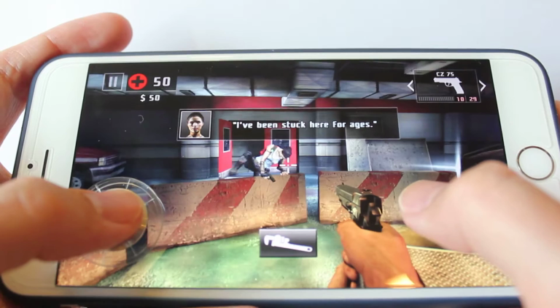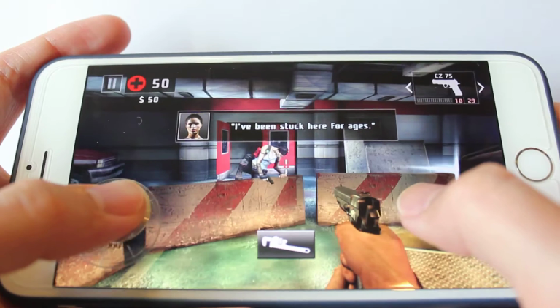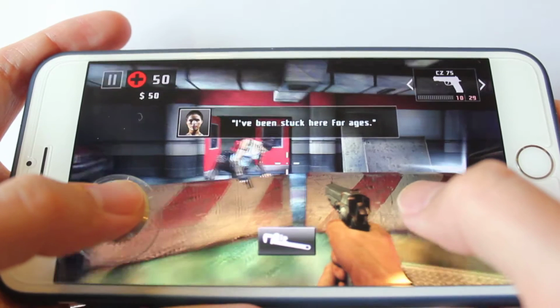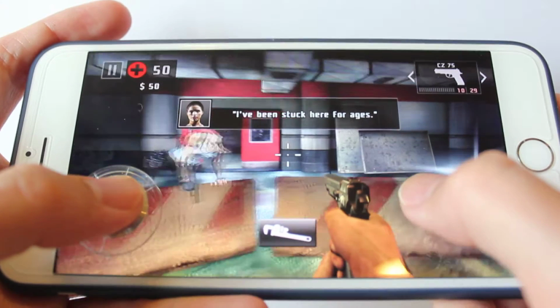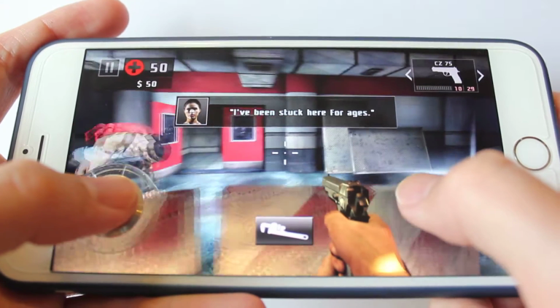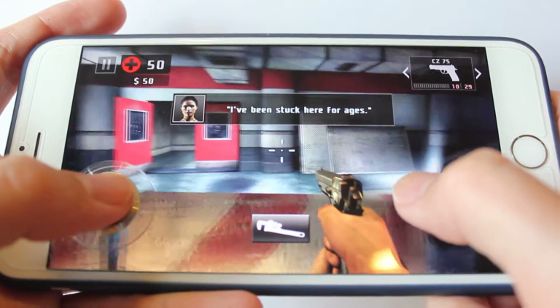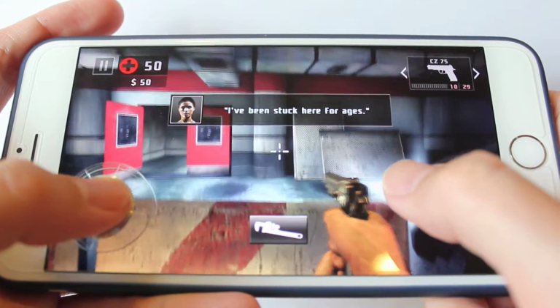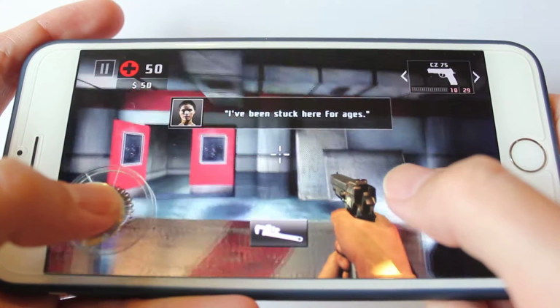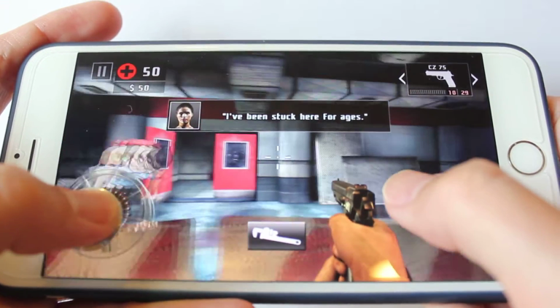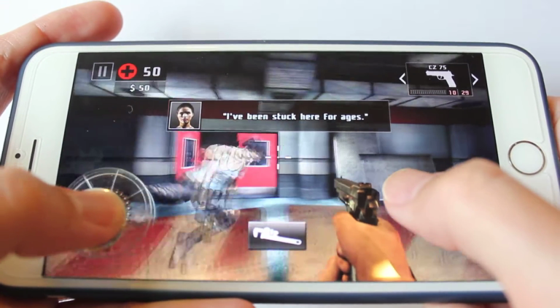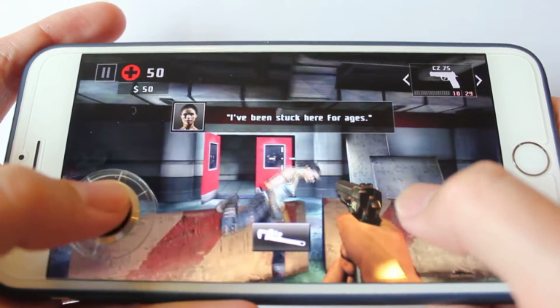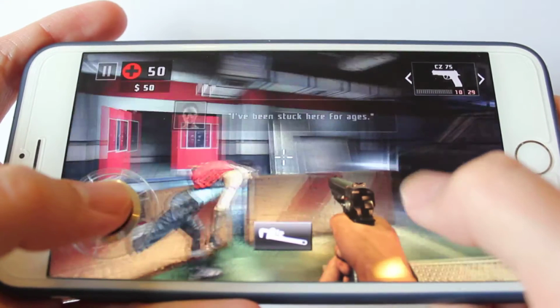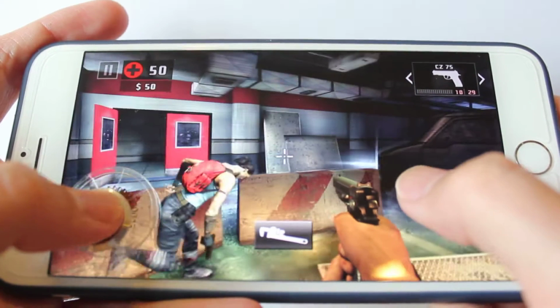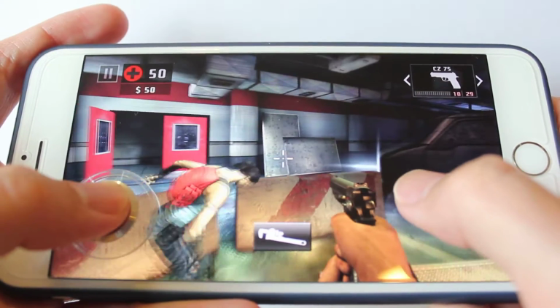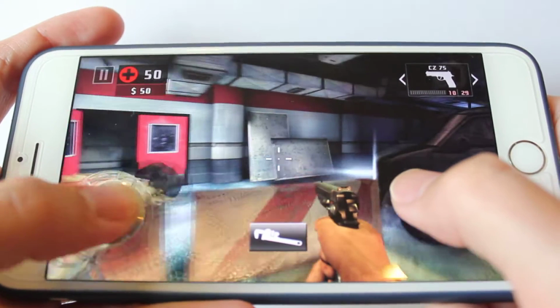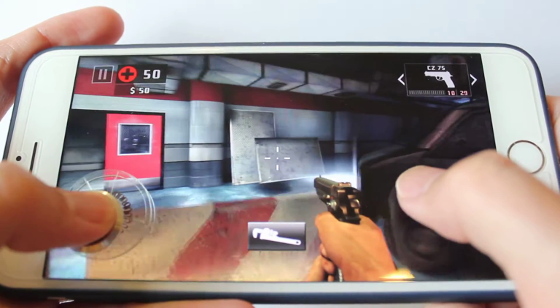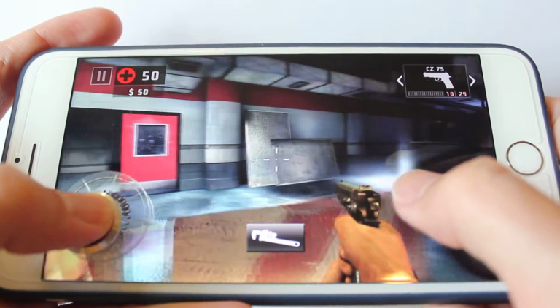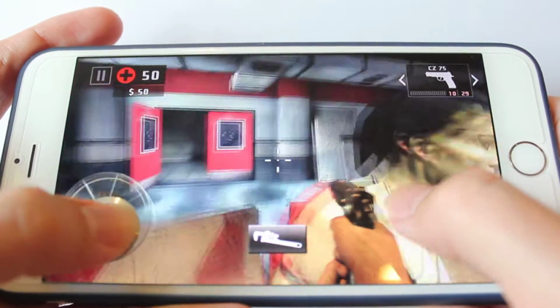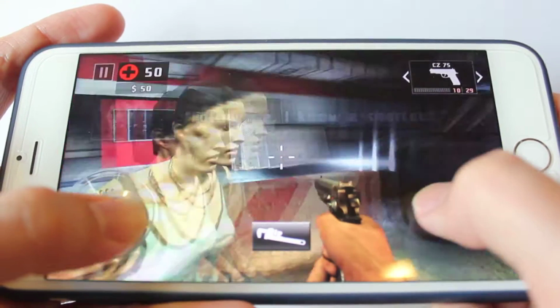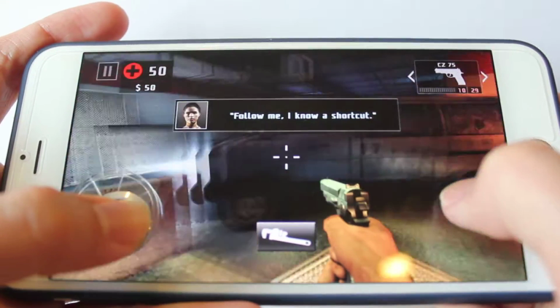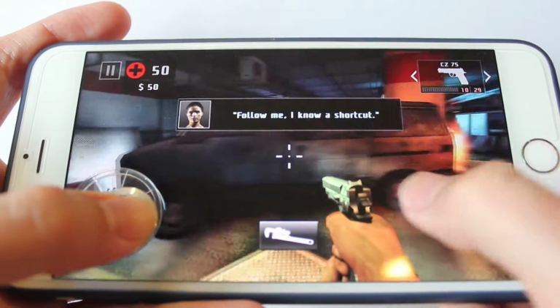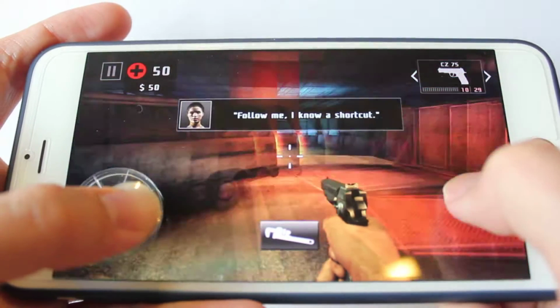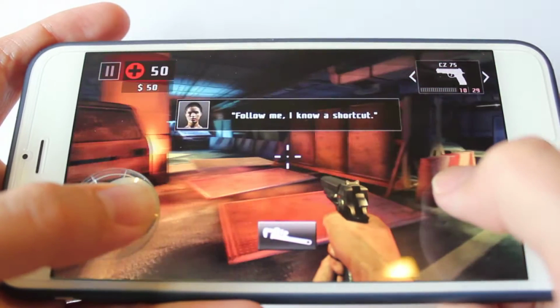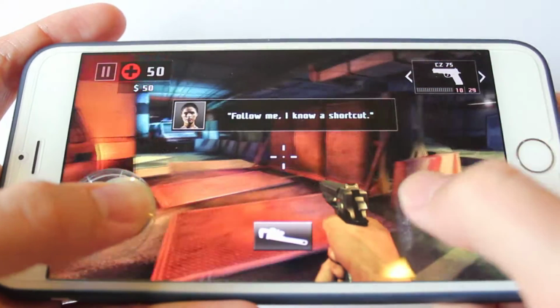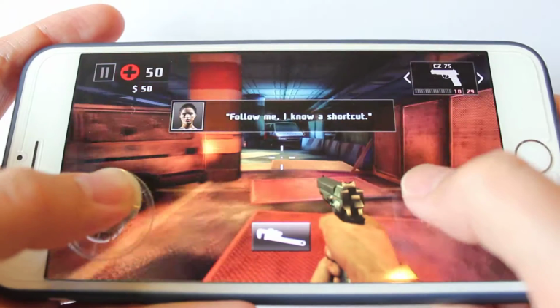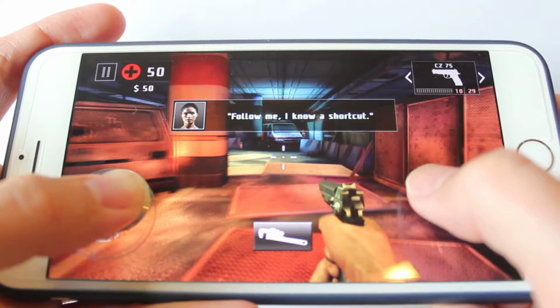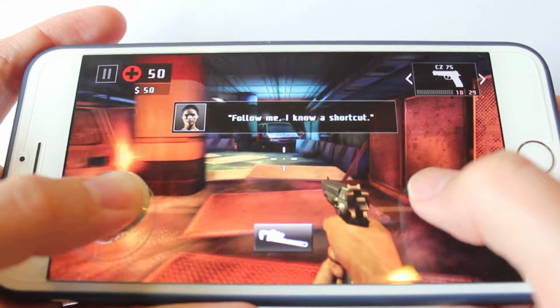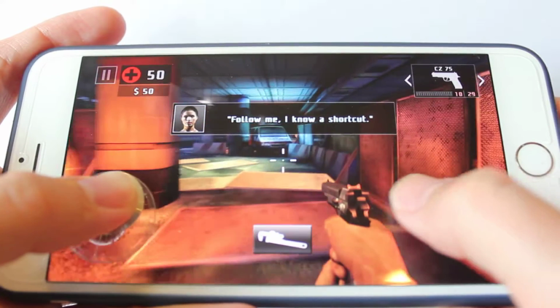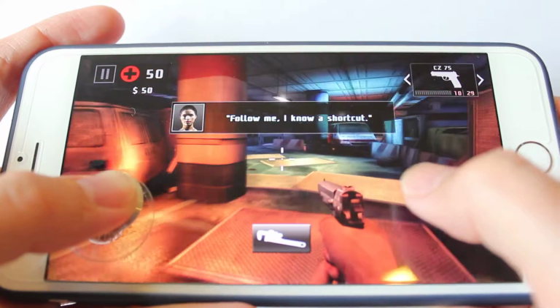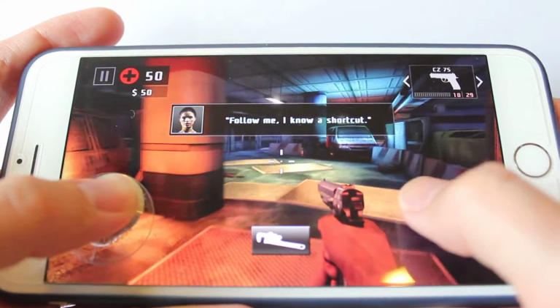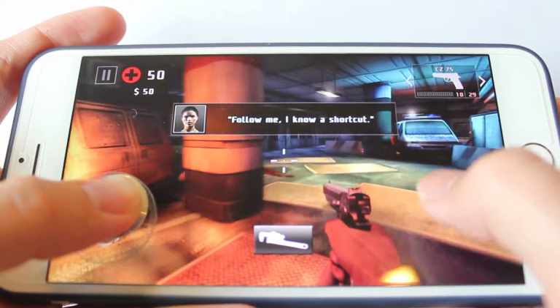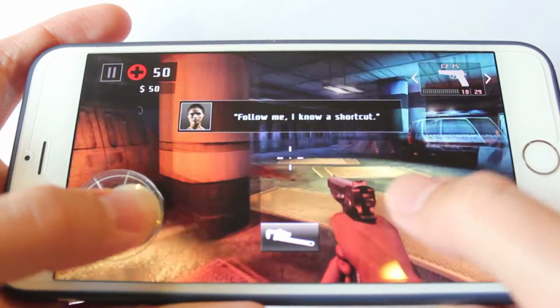All right, let's roll. Follow me. I know a shortcut. Okay.